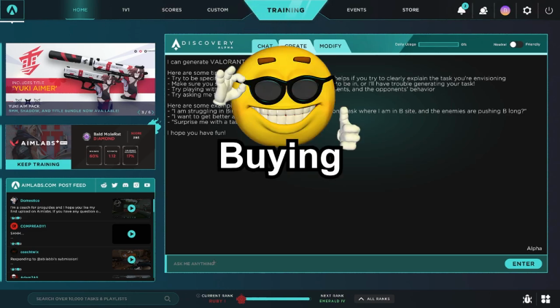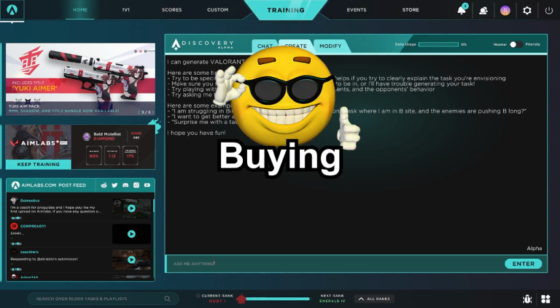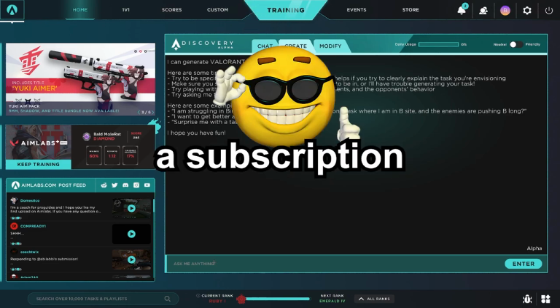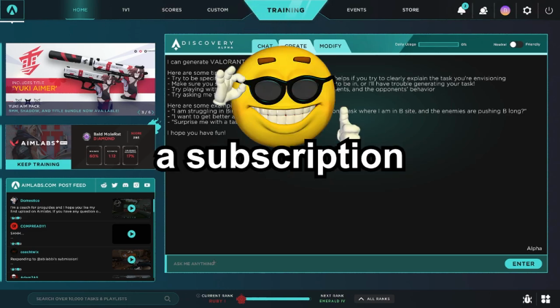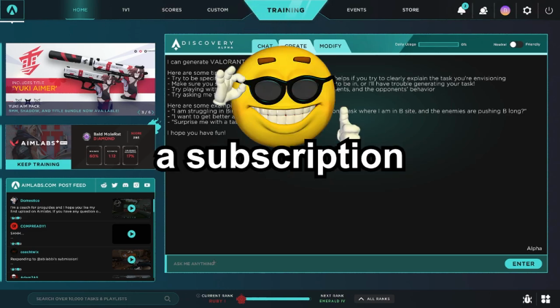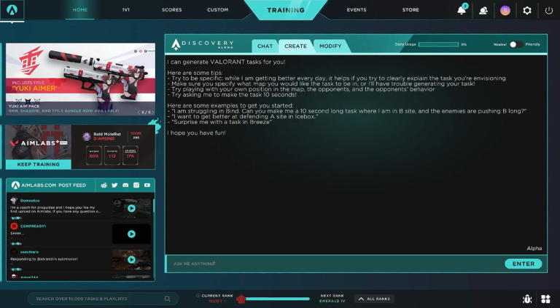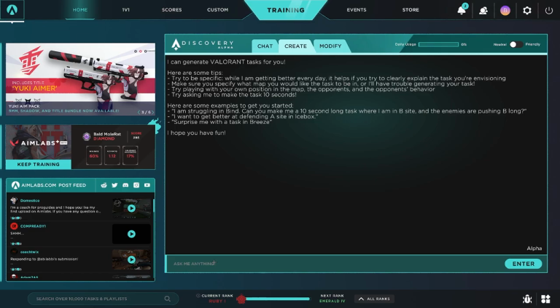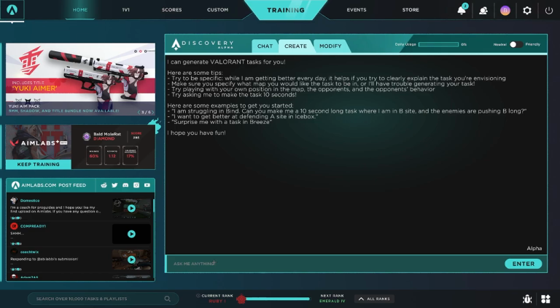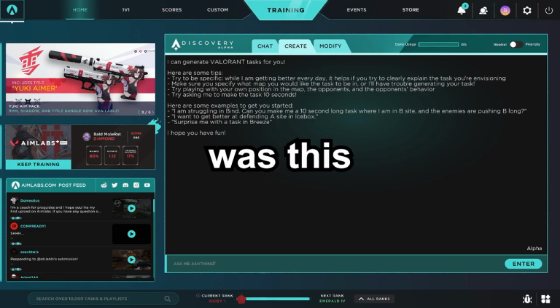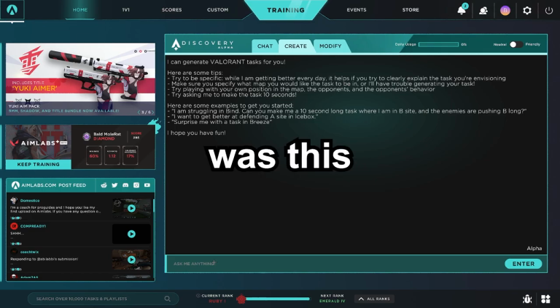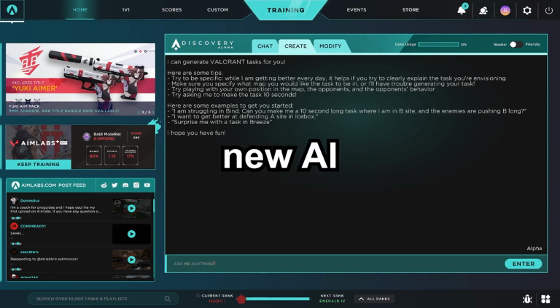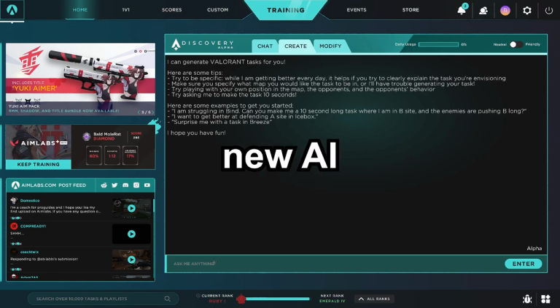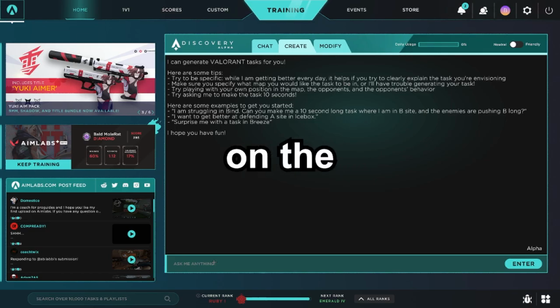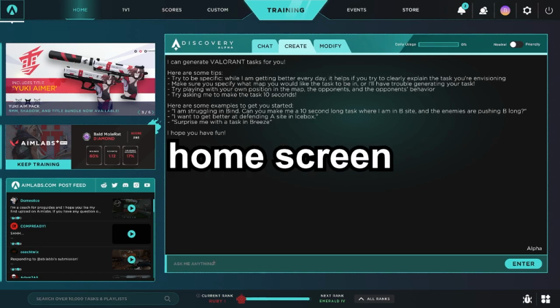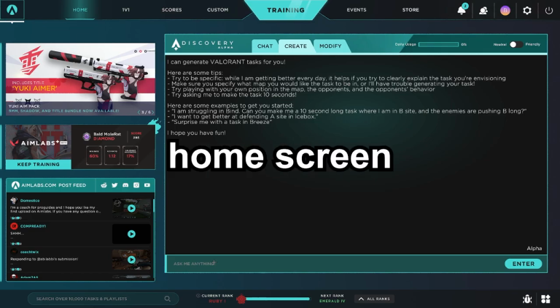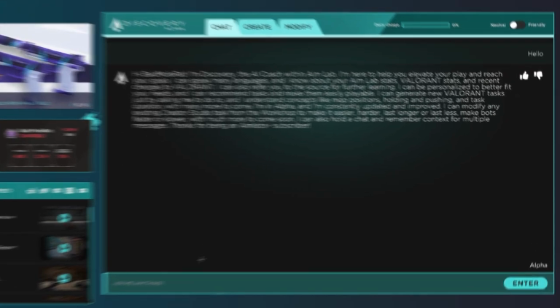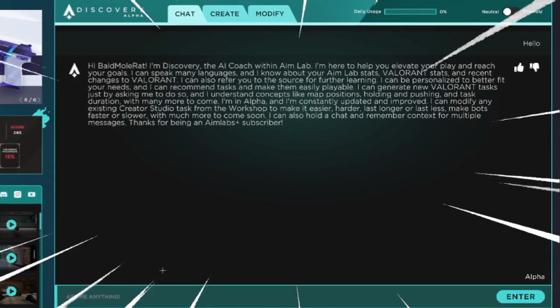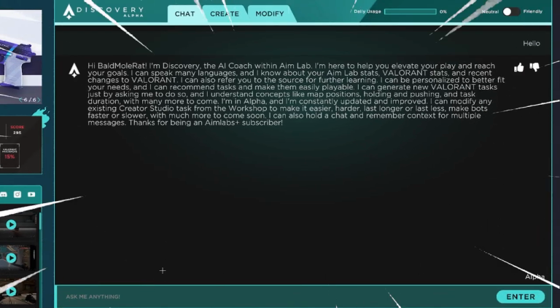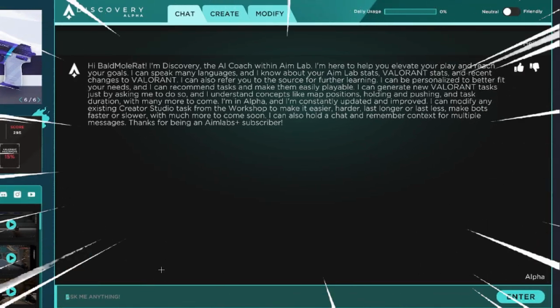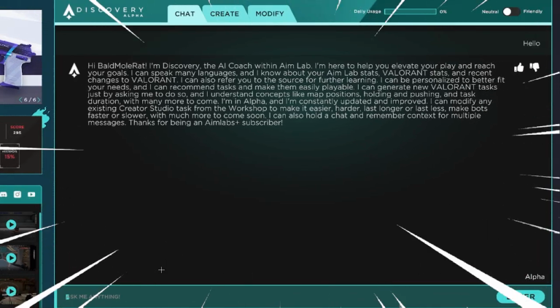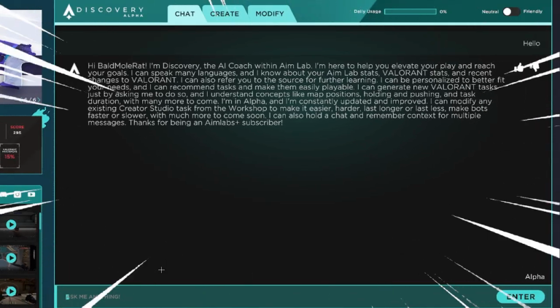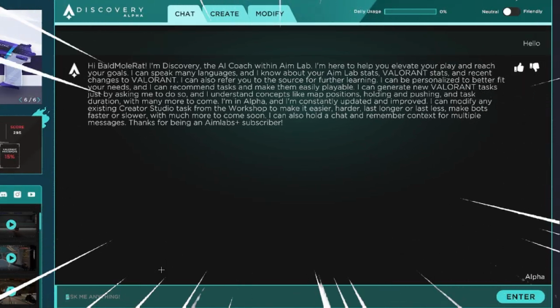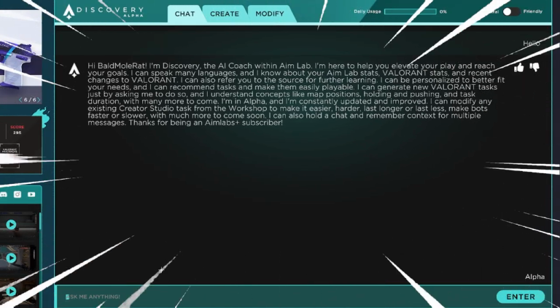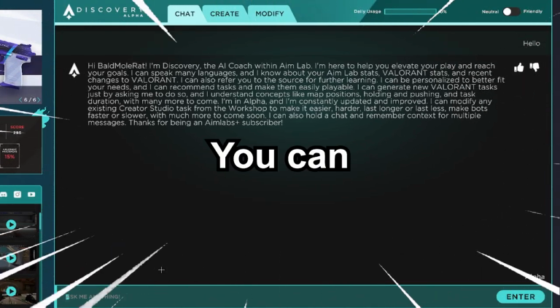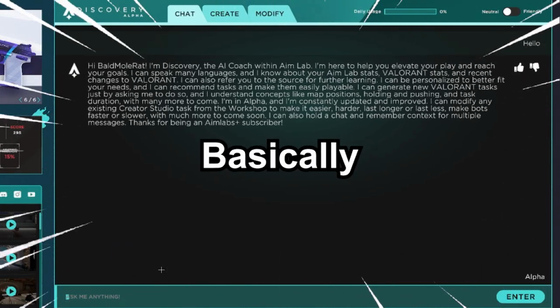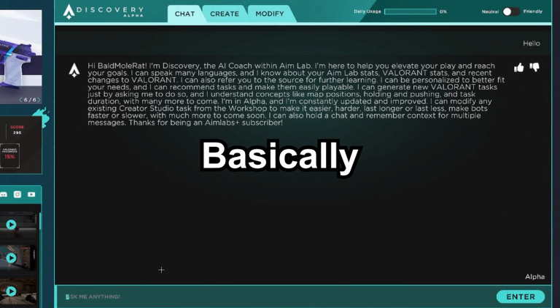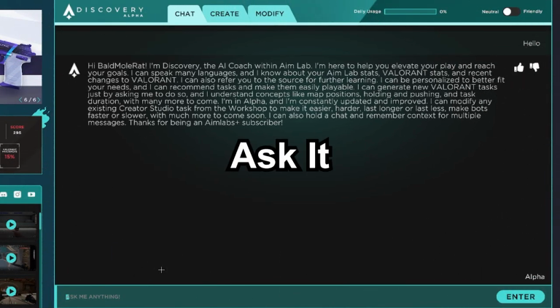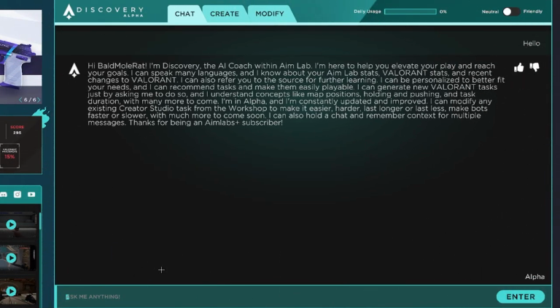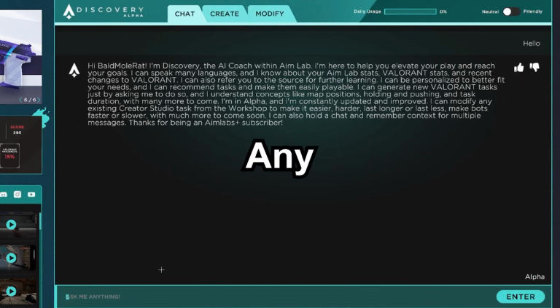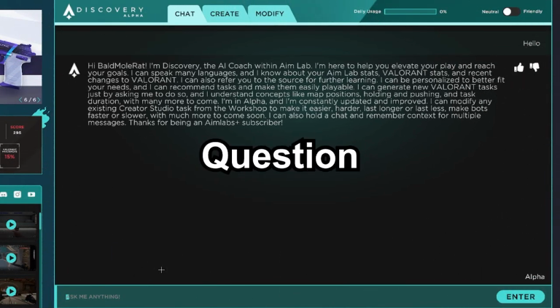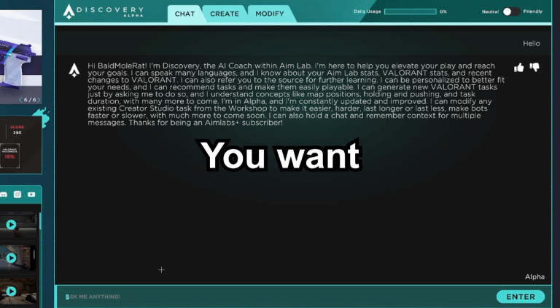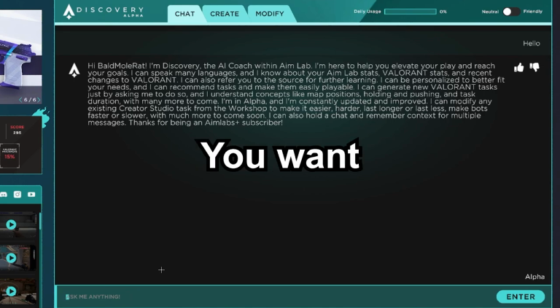The first thing I noticed when I launched Aimlabs after buying a subscription was this new AI on the home screen. You can basically ask it any question you want.